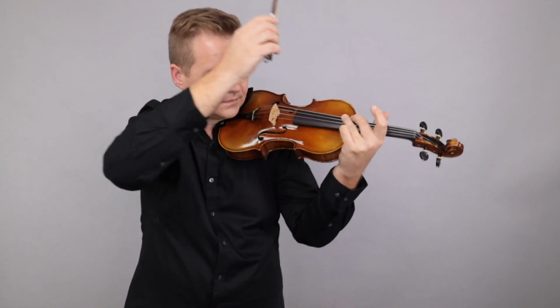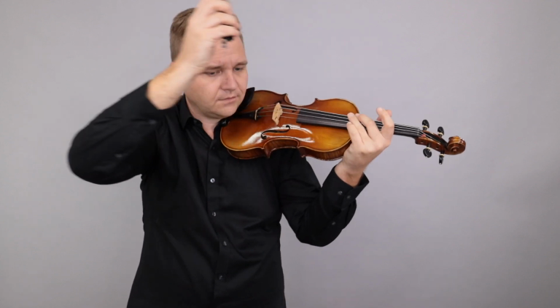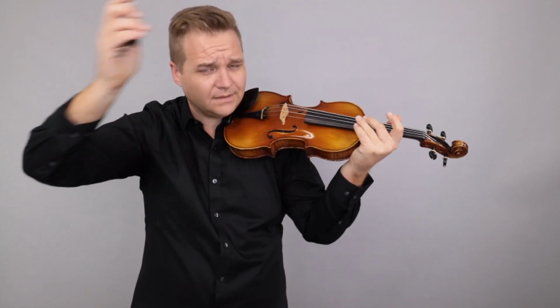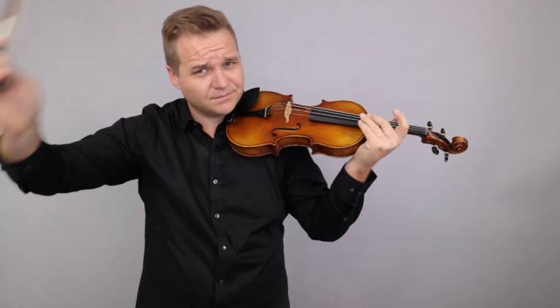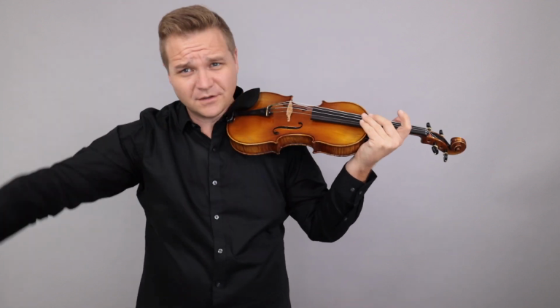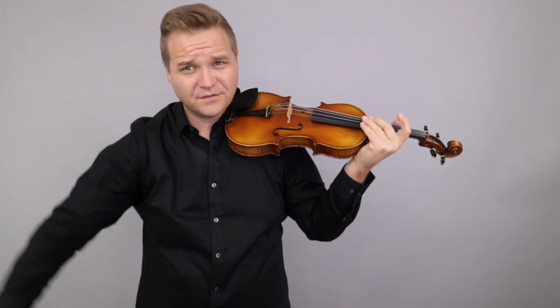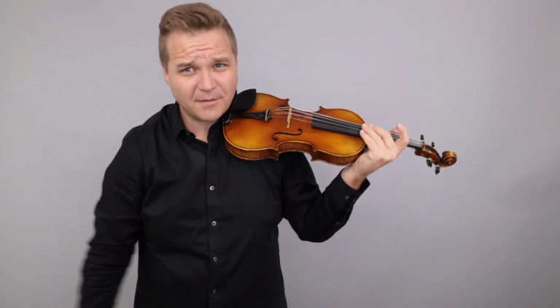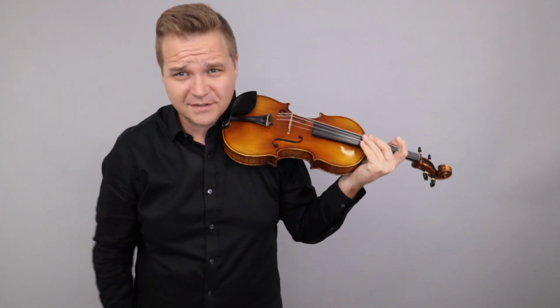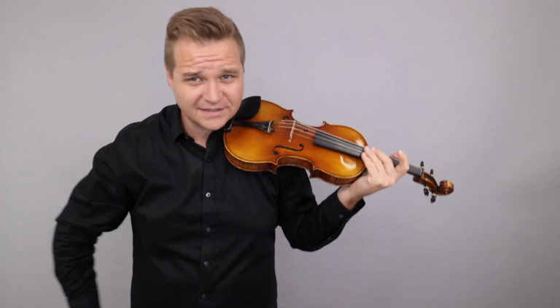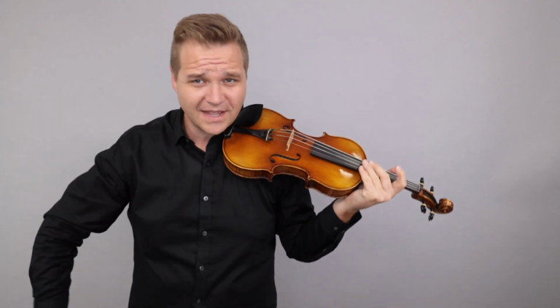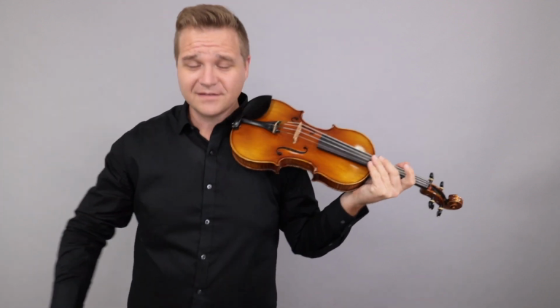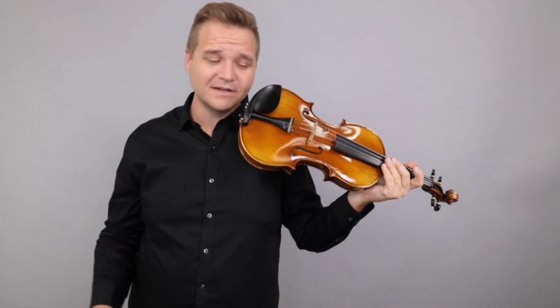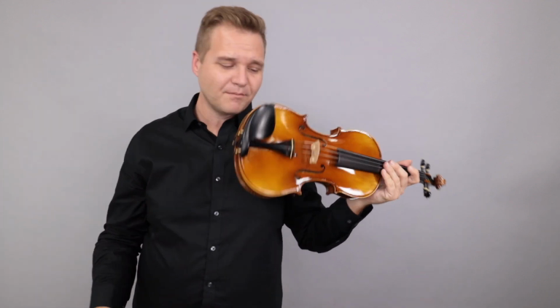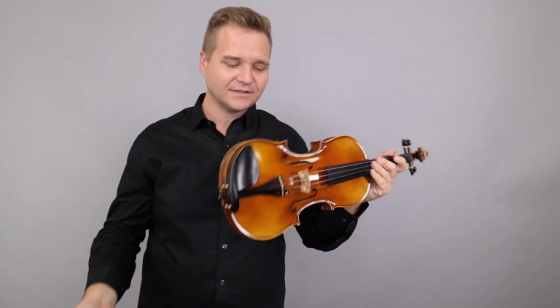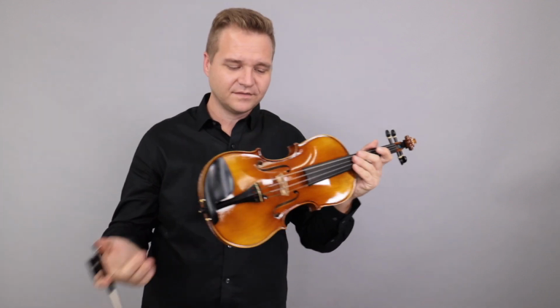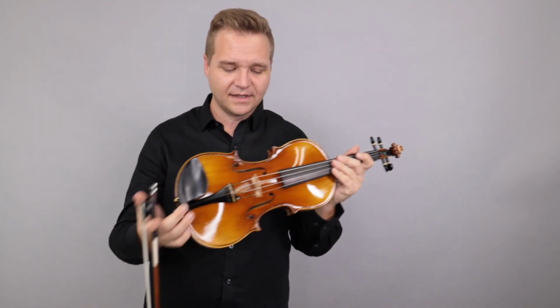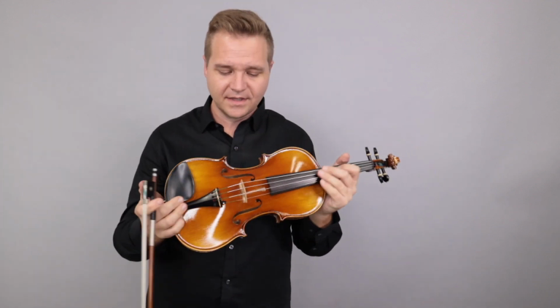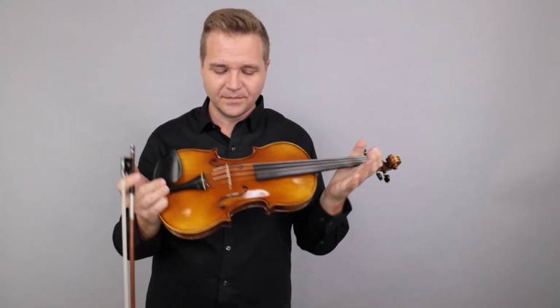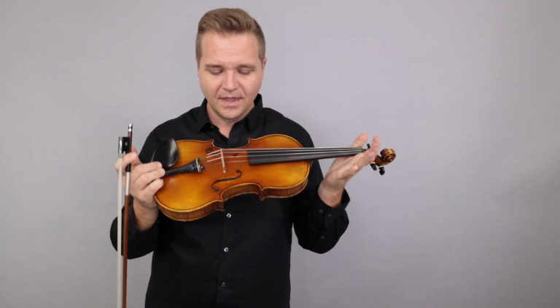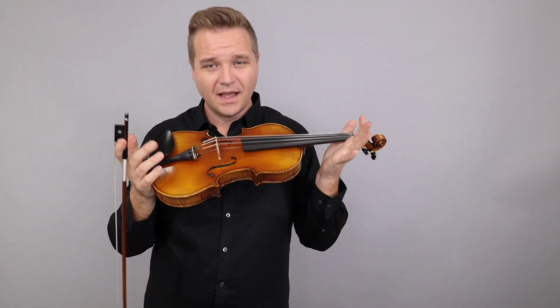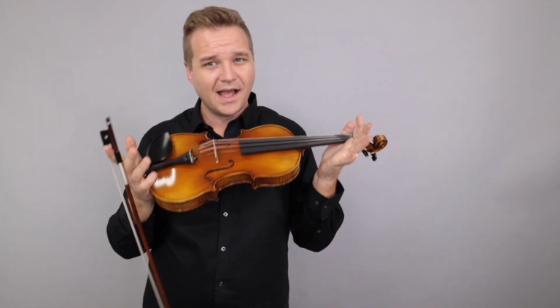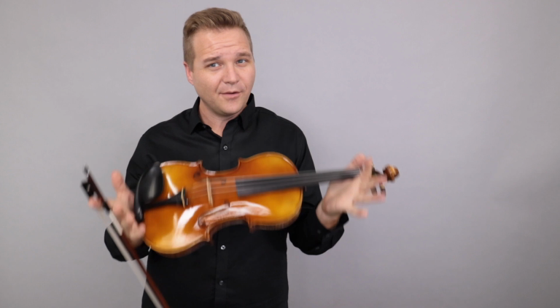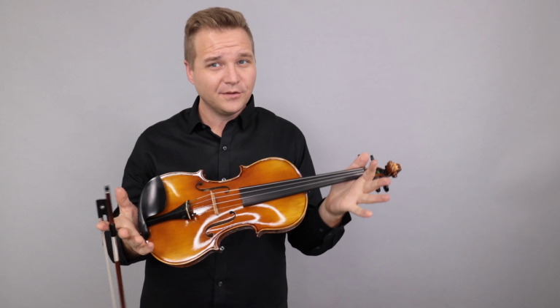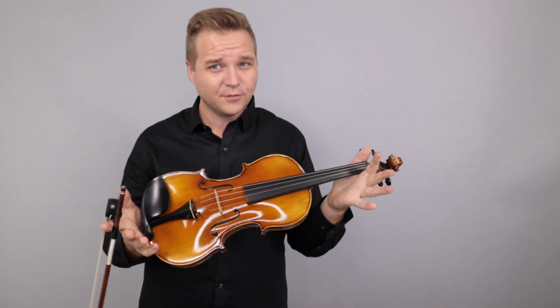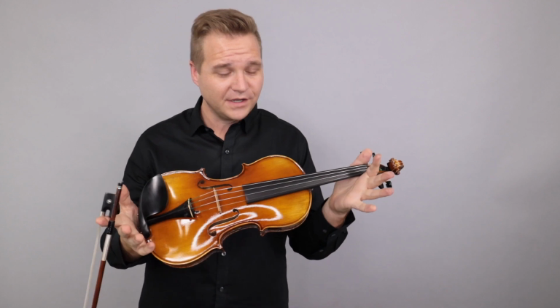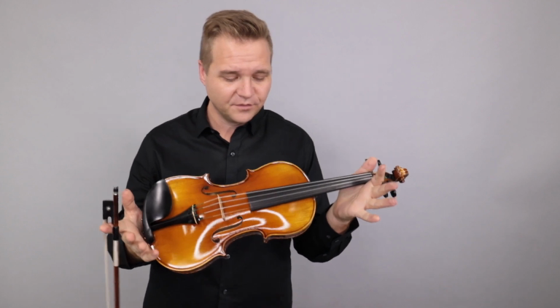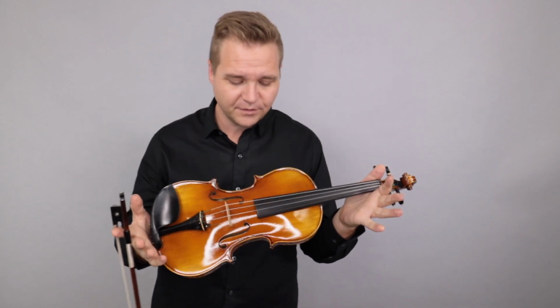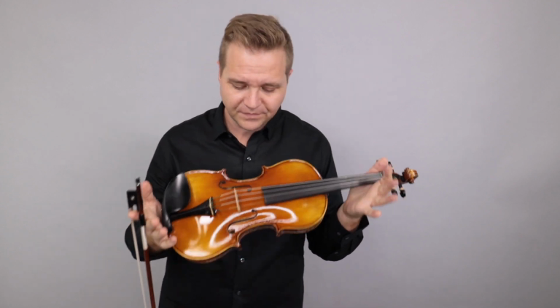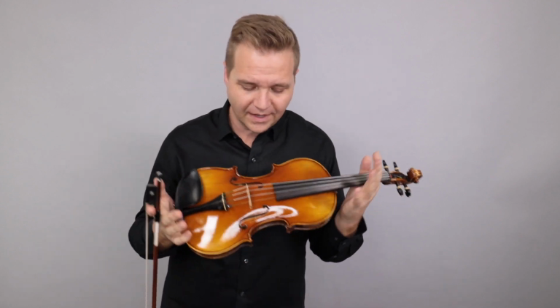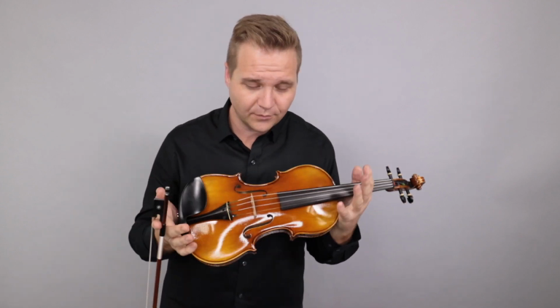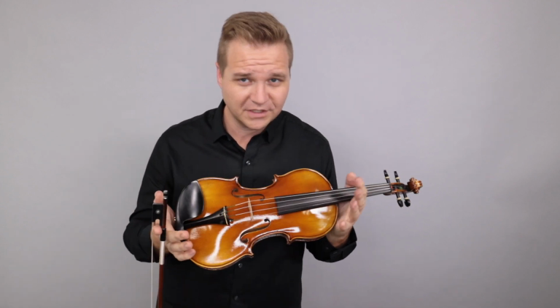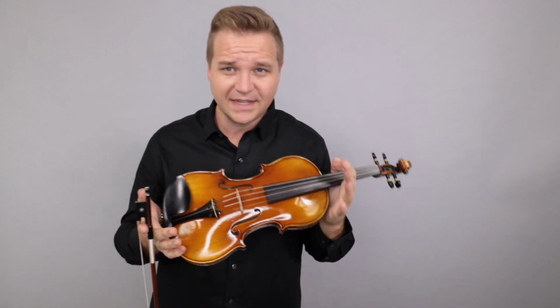All right, another fabulous sounding Master Violin there. We look forward to hearing from you and what you think.